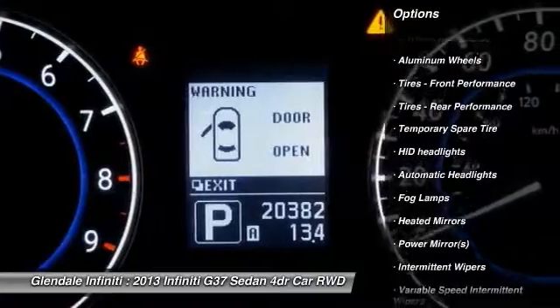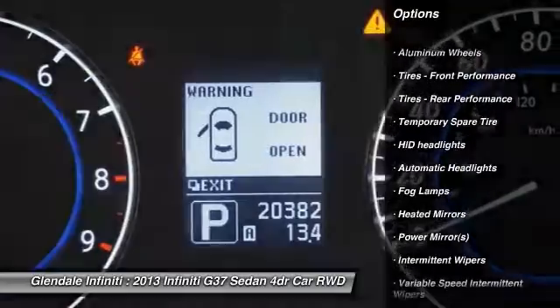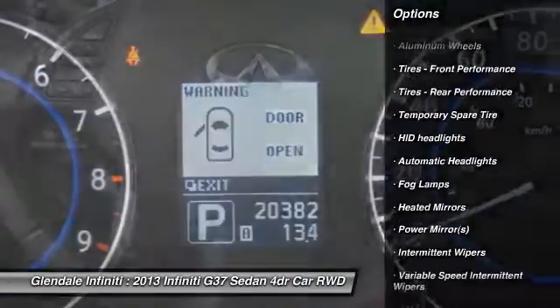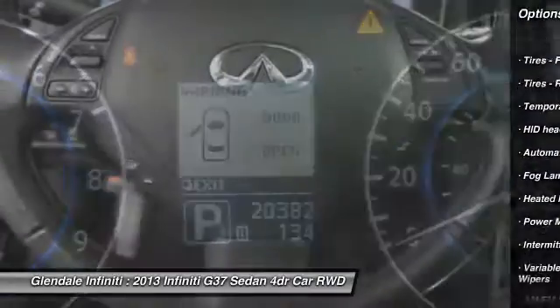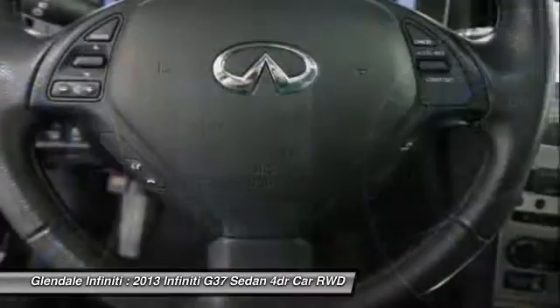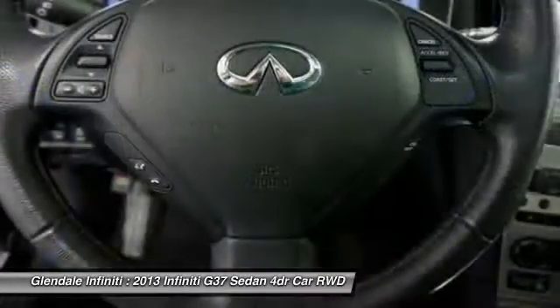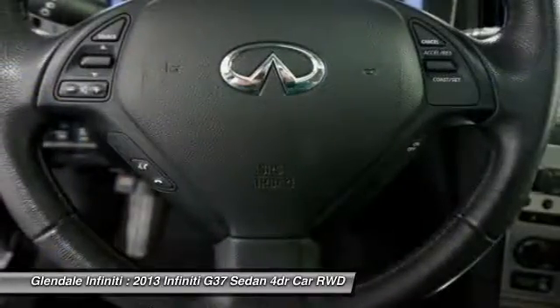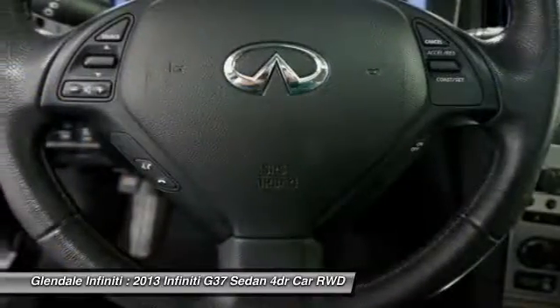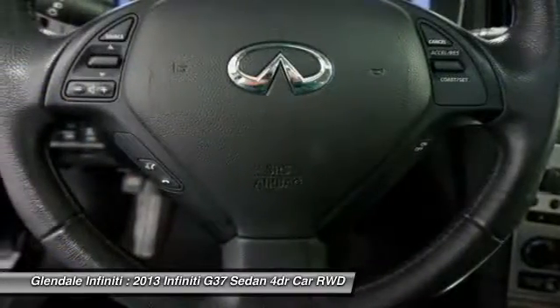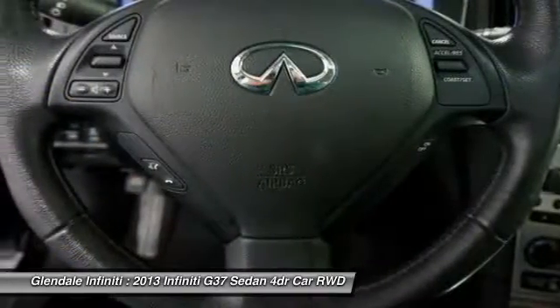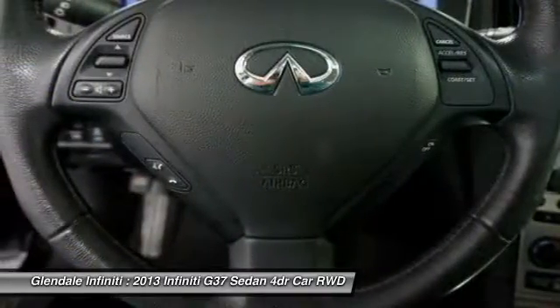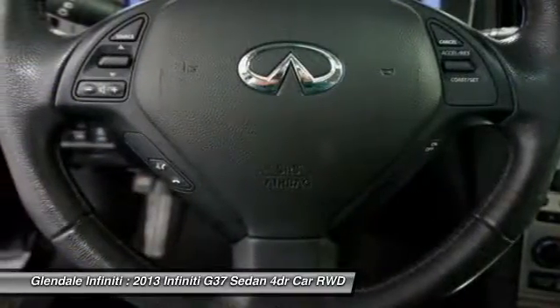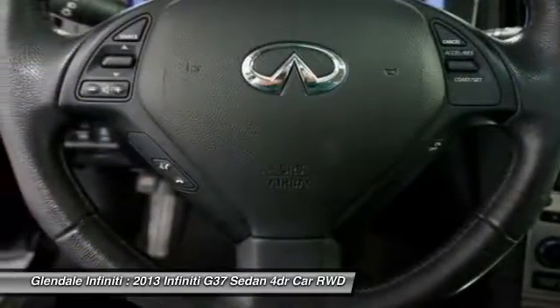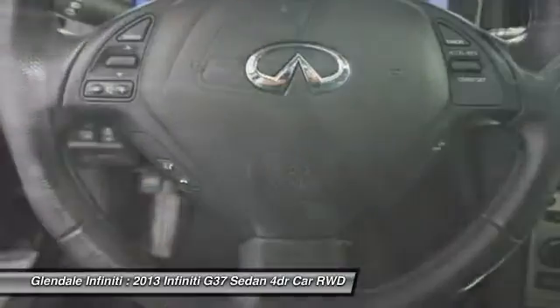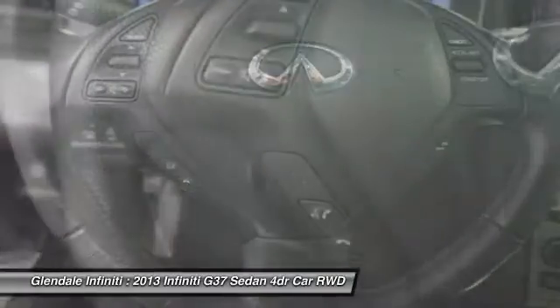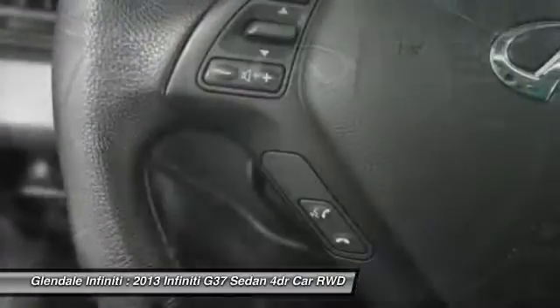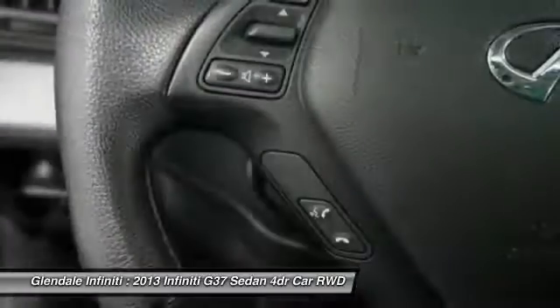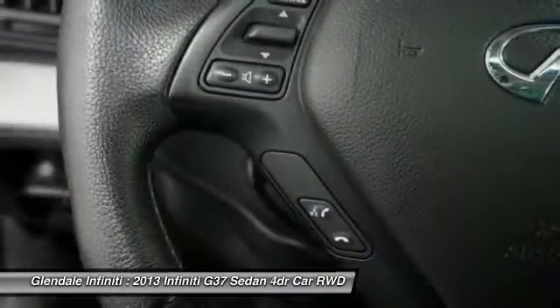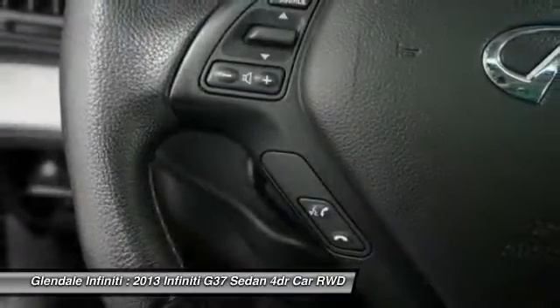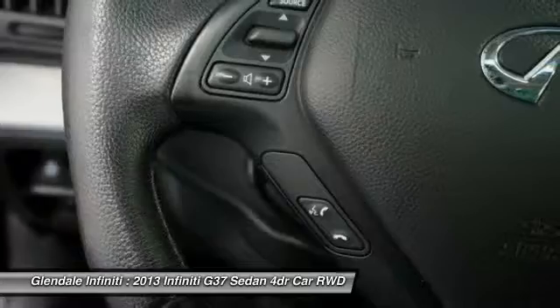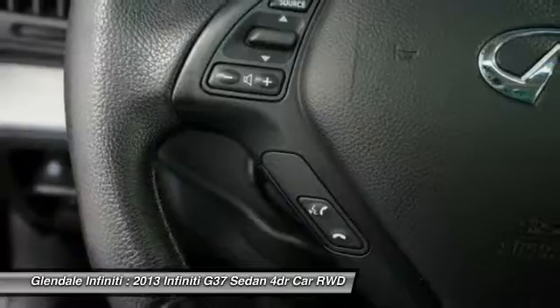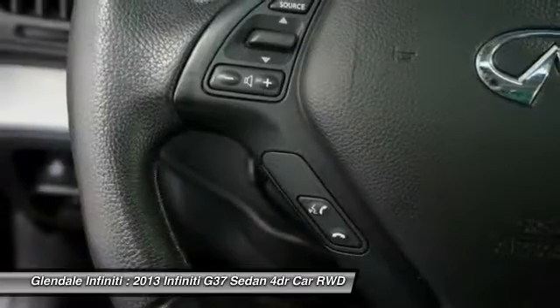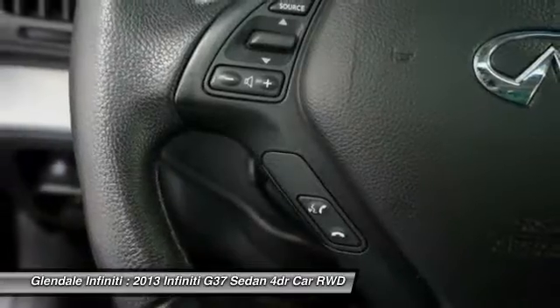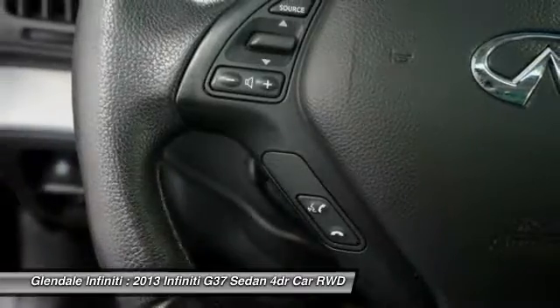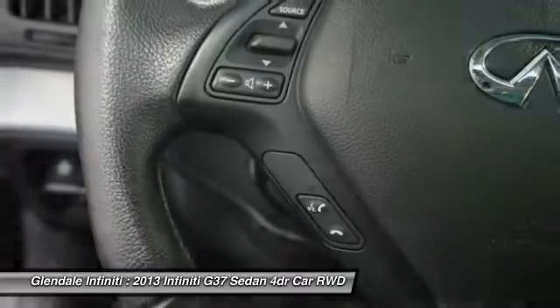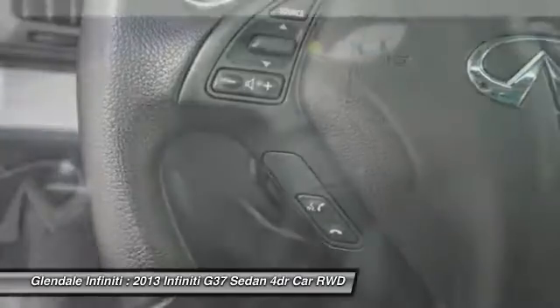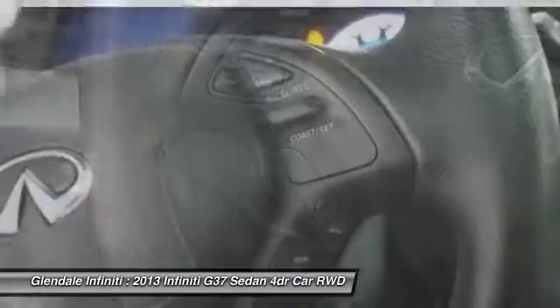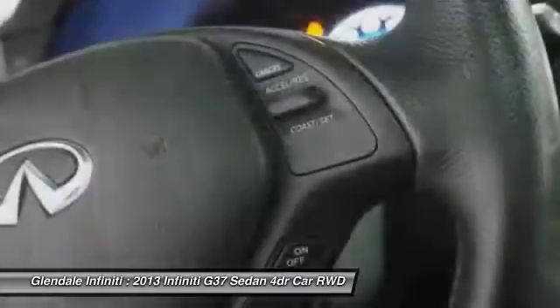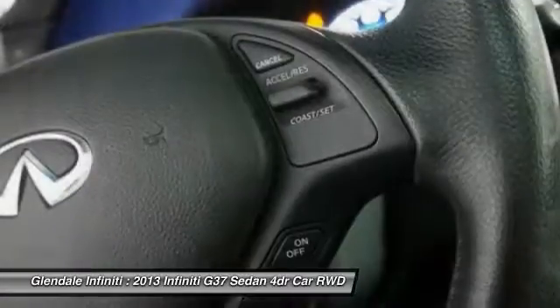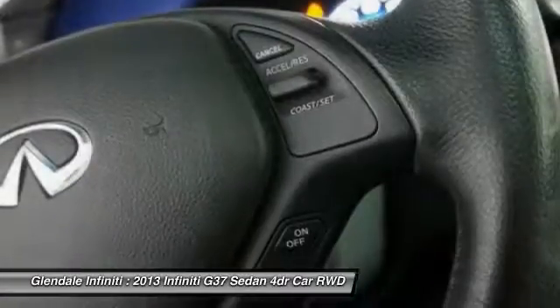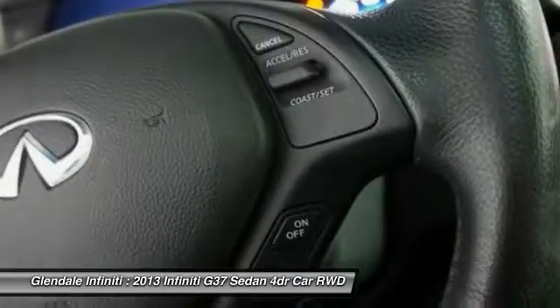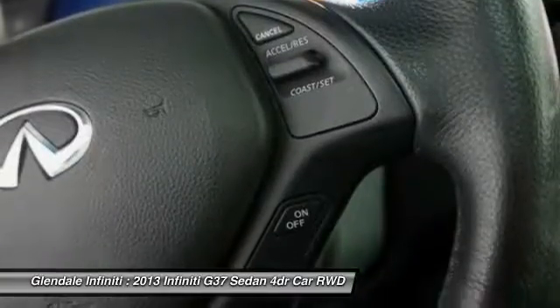Leather wrapped steering wheel, adjustable steering wheel, power steering, four-wheel disc brakes, aluminum wheels, and keyless start.